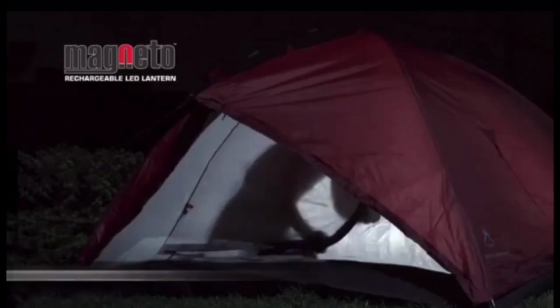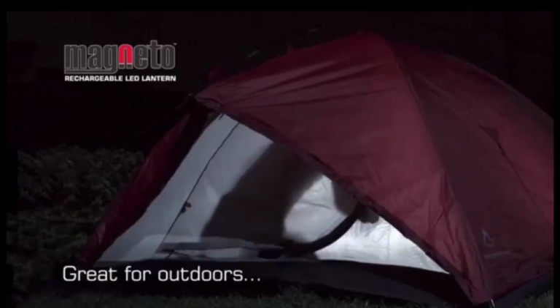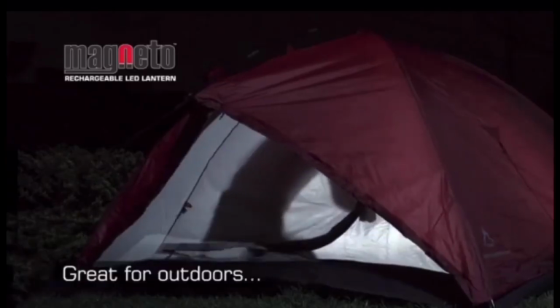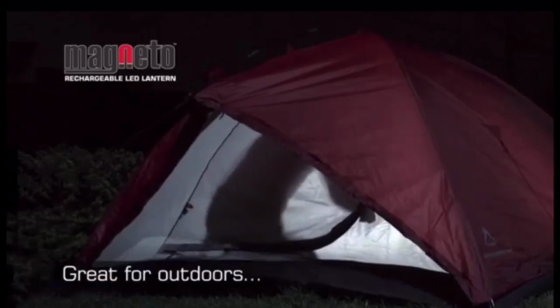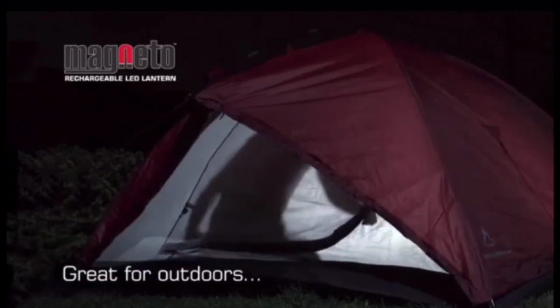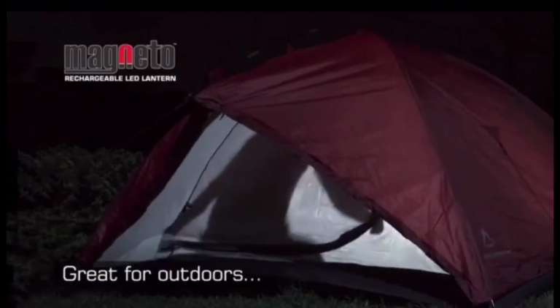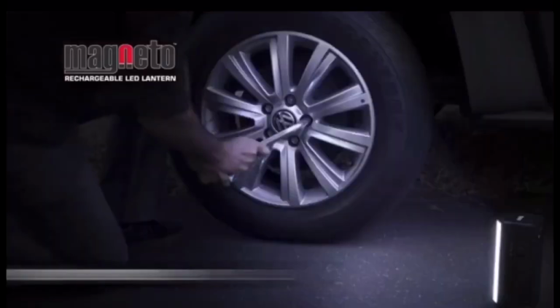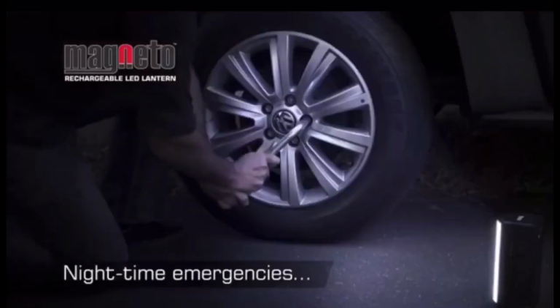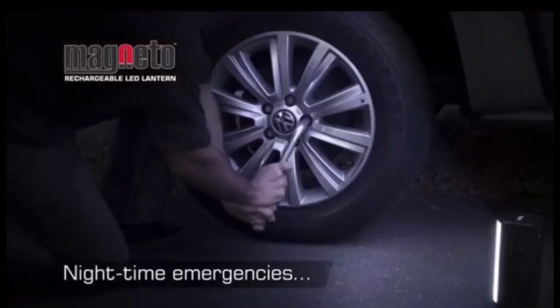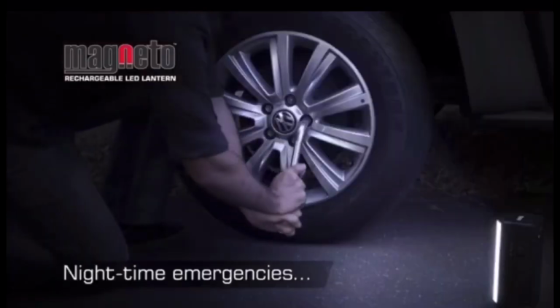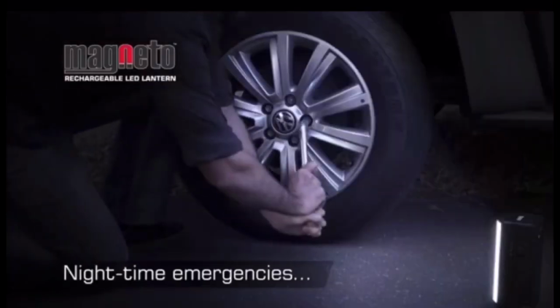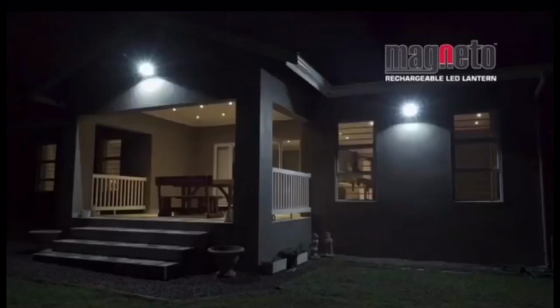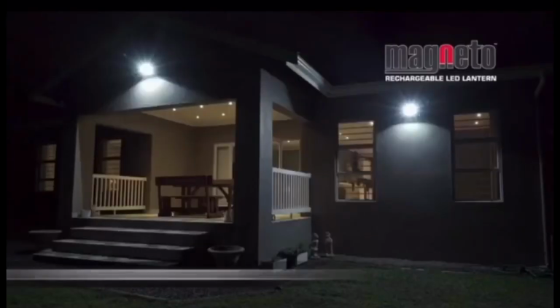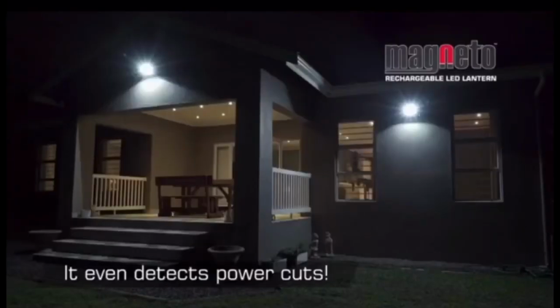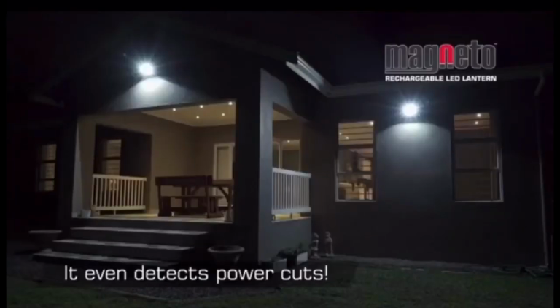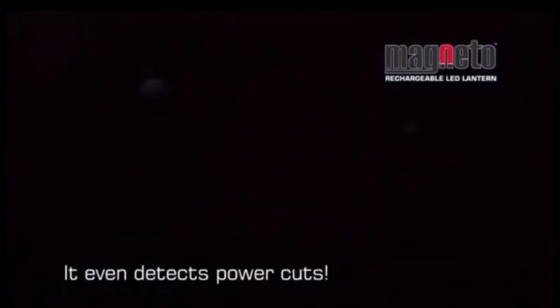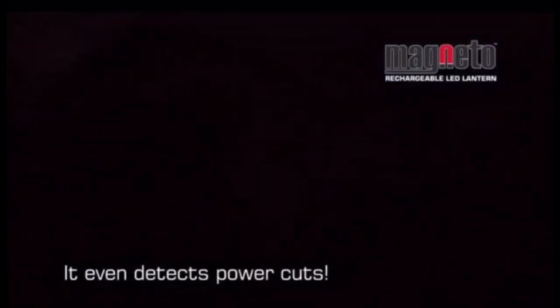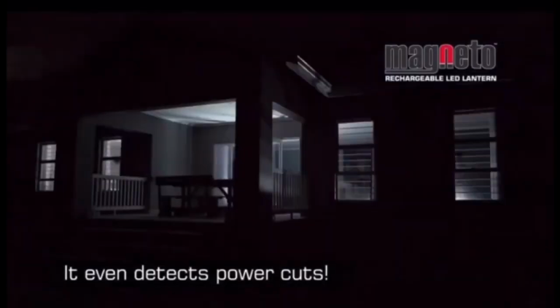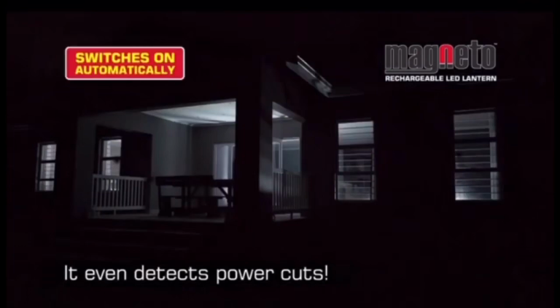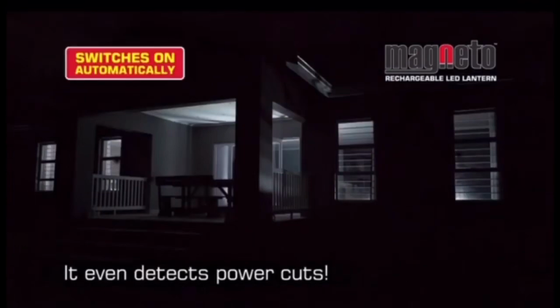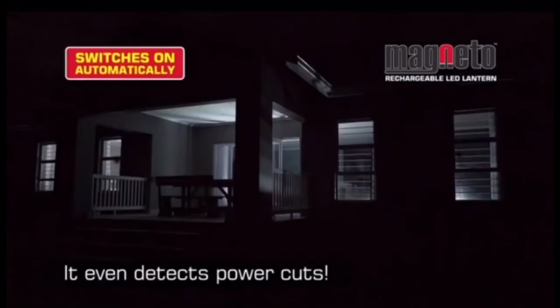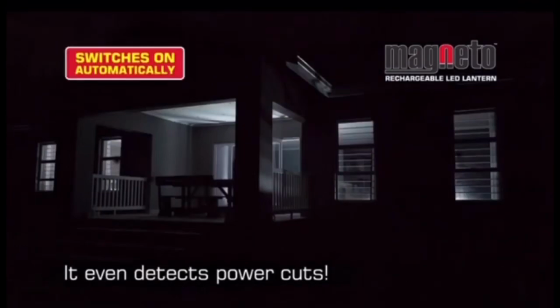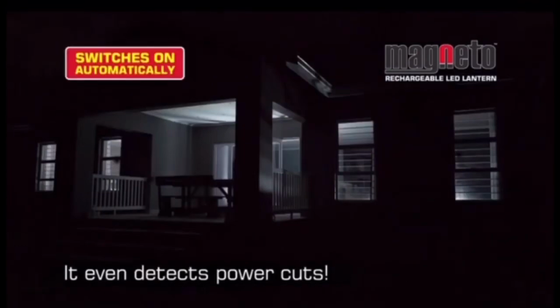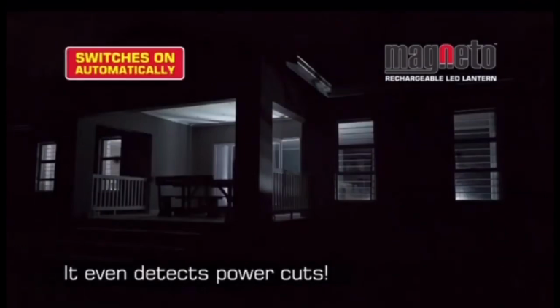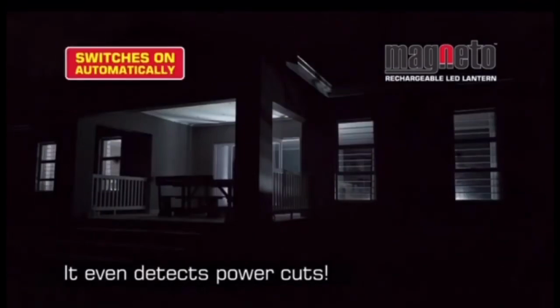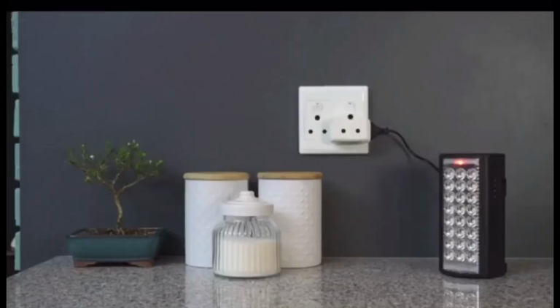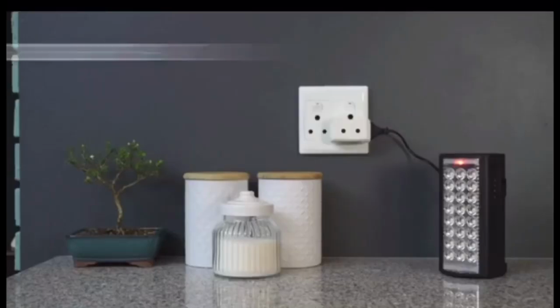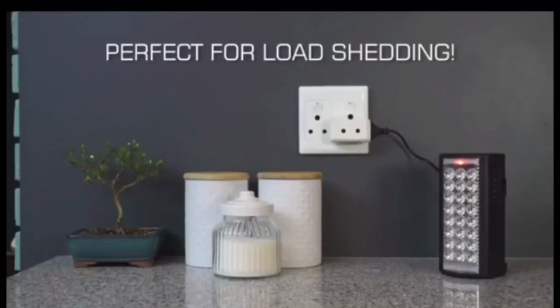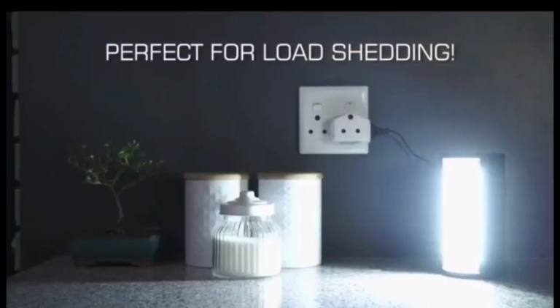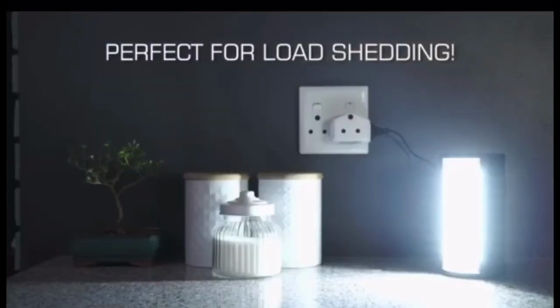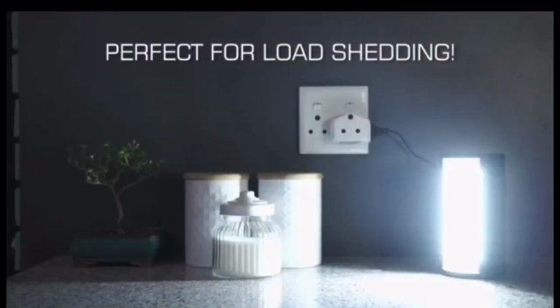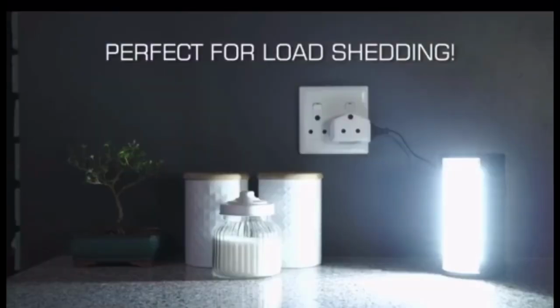It's great for camping, roadside emergencies. It even detects power cuts and turns on automatically — perfect for load shedding.